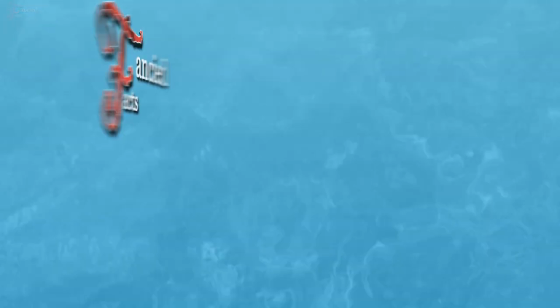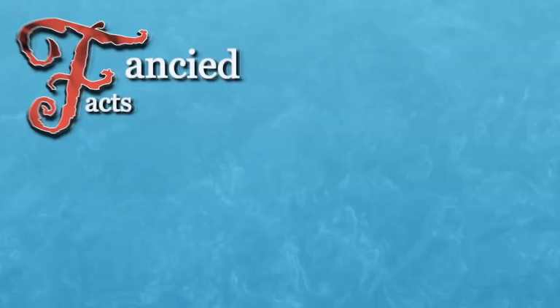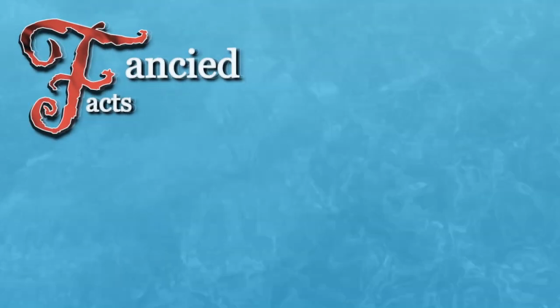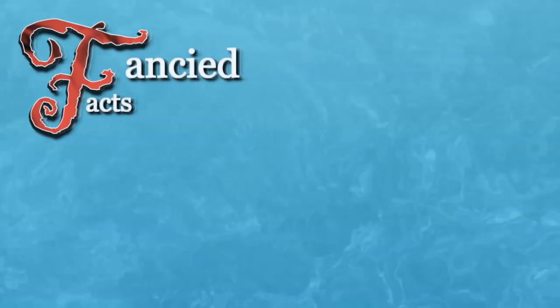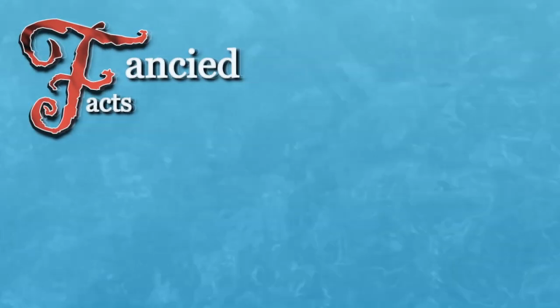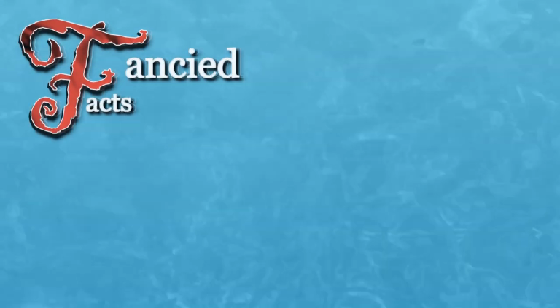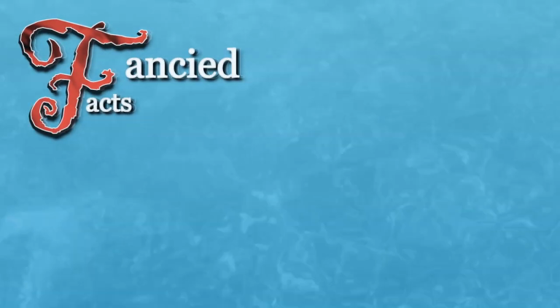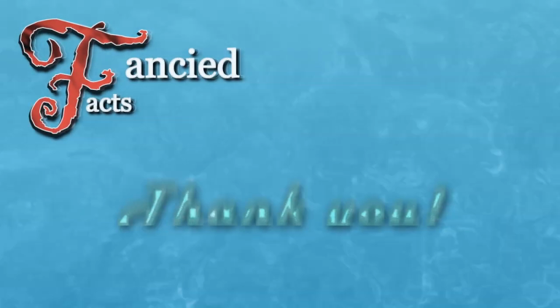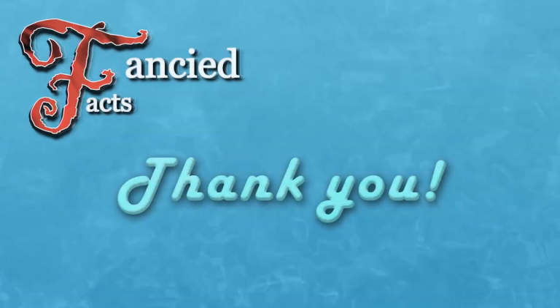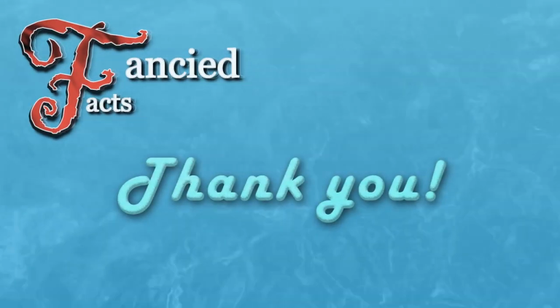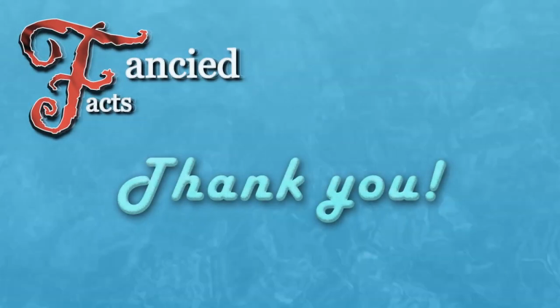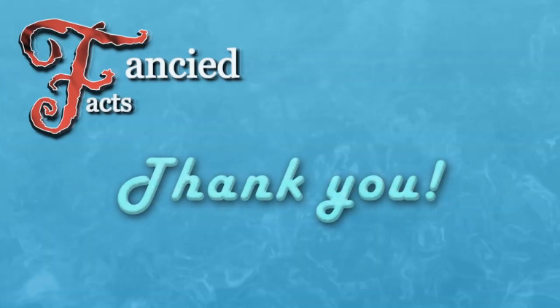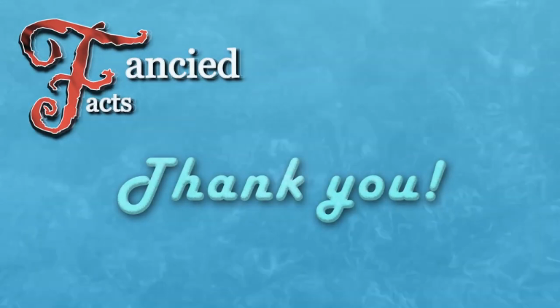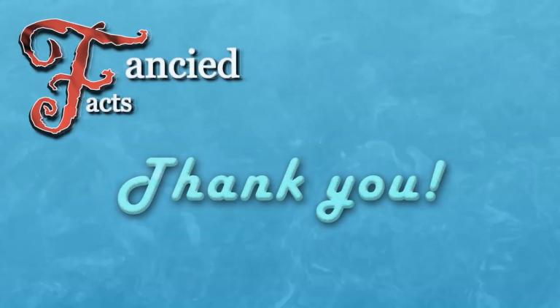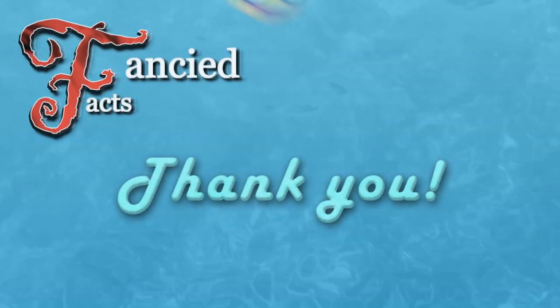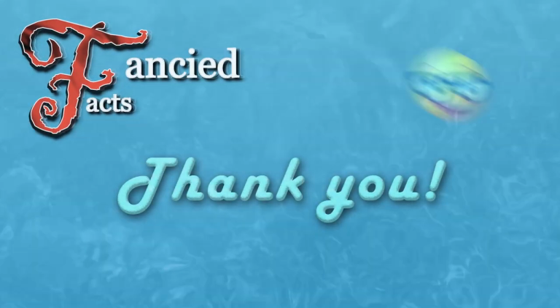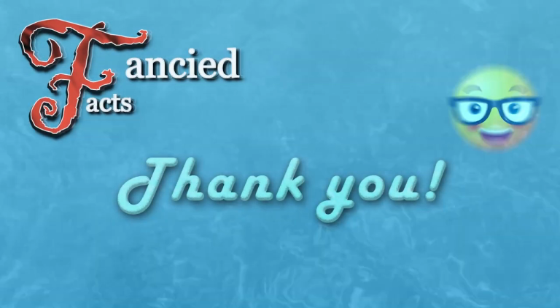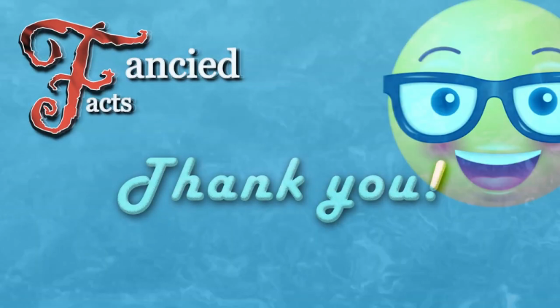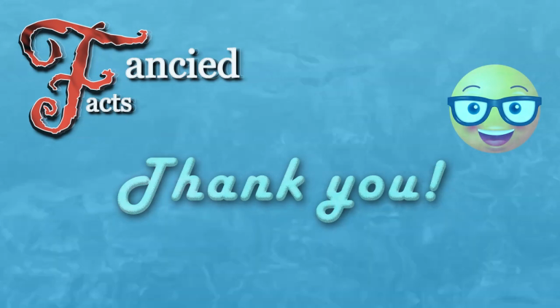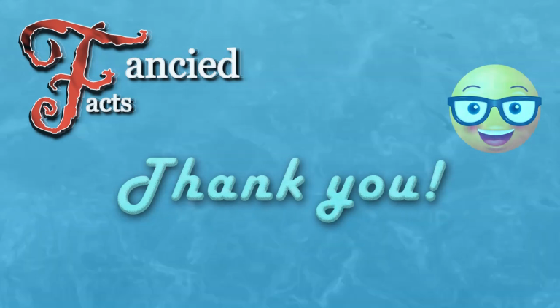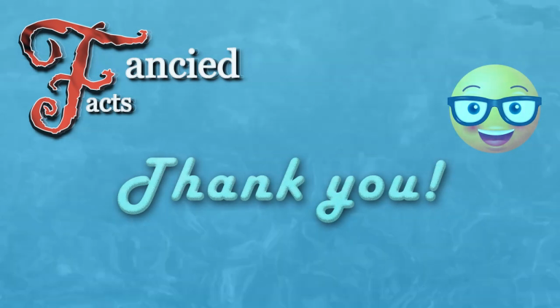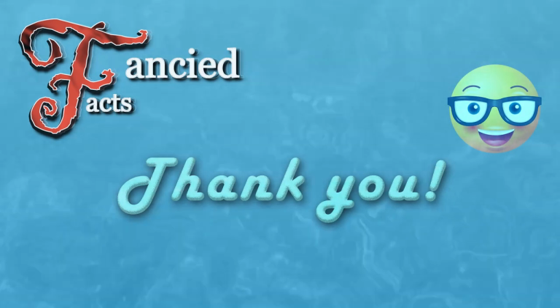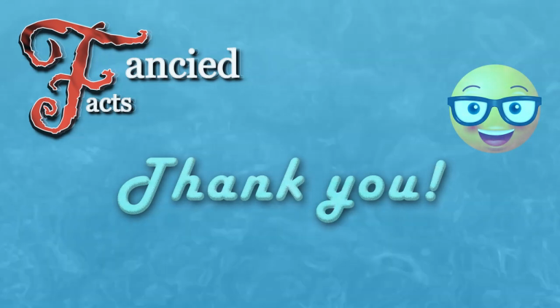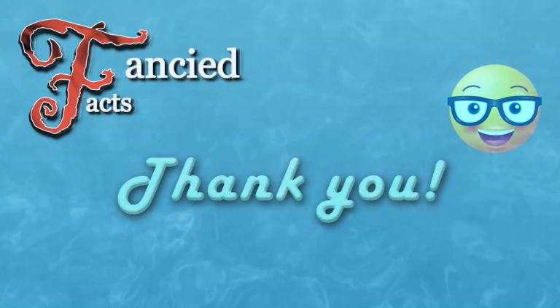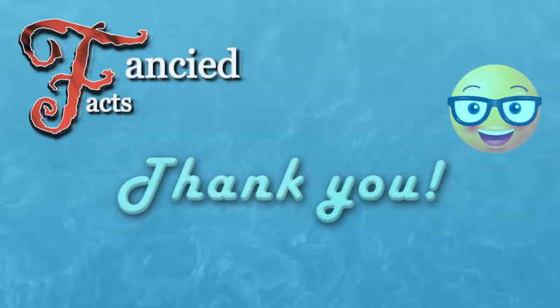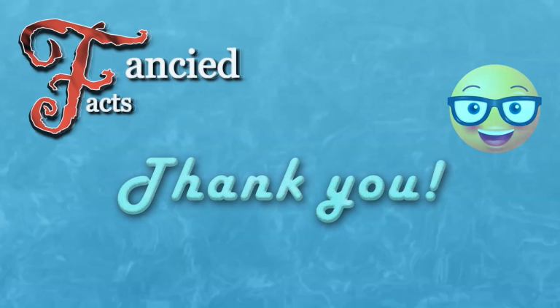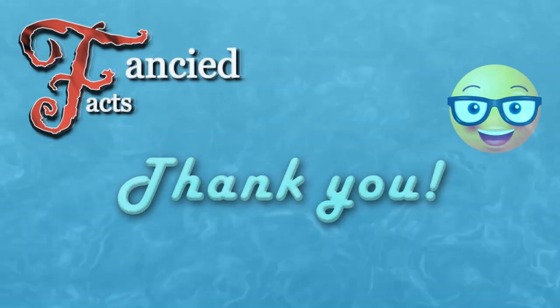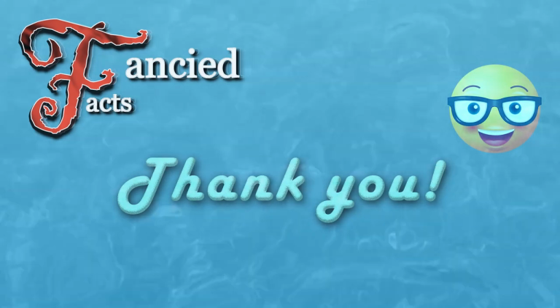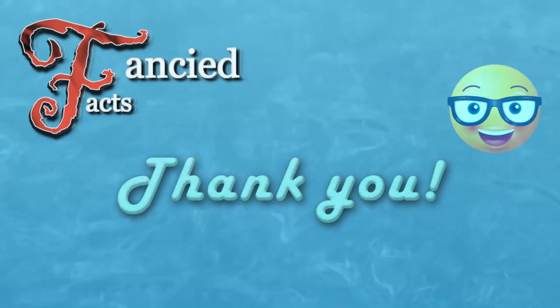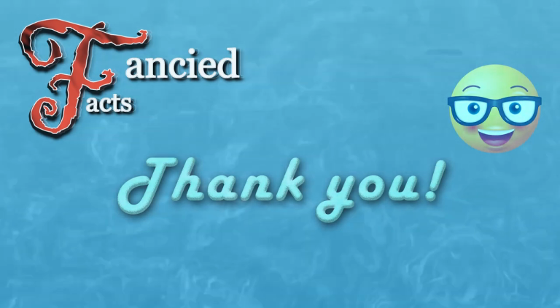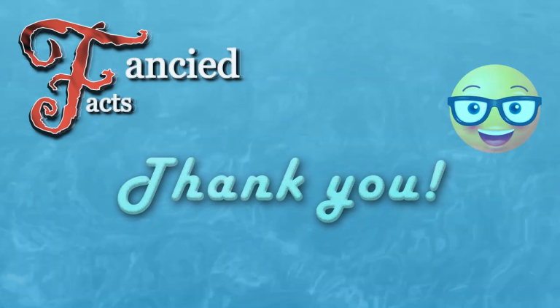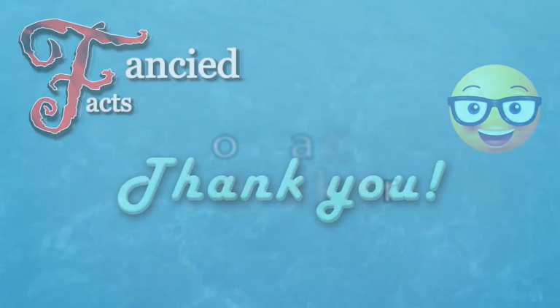Thank you for watching. Please like, share, subscribe, and hit the bell to be notified of any future videos.